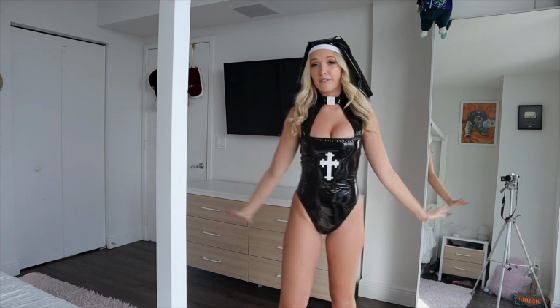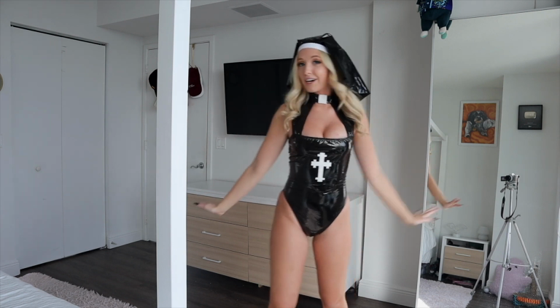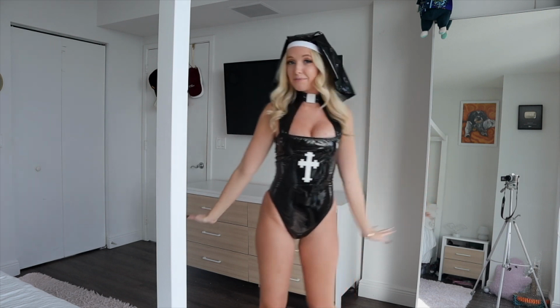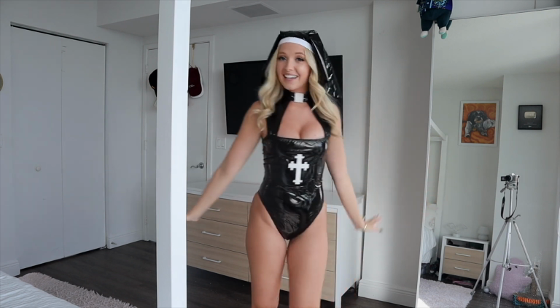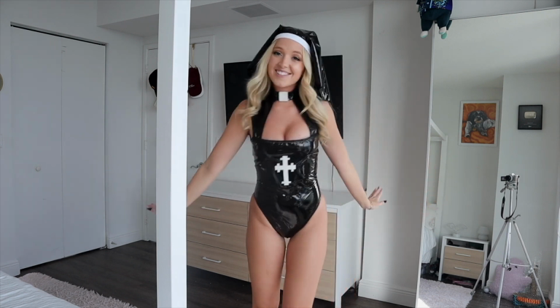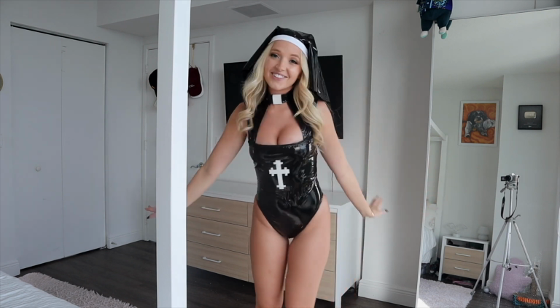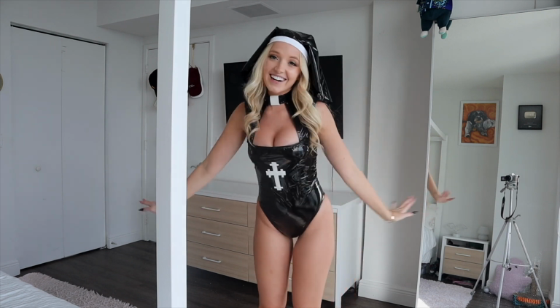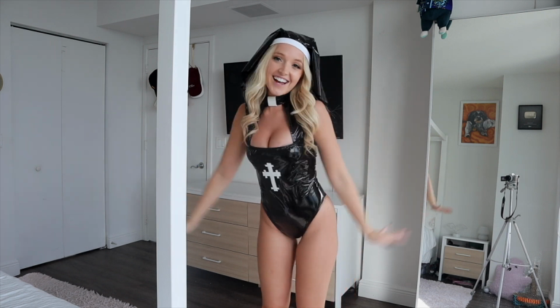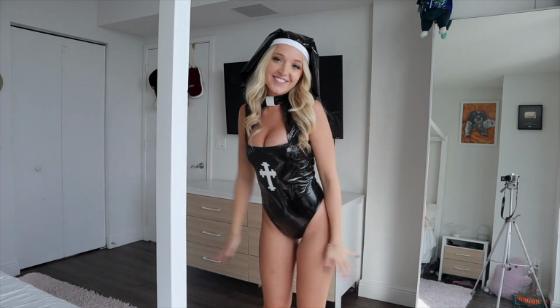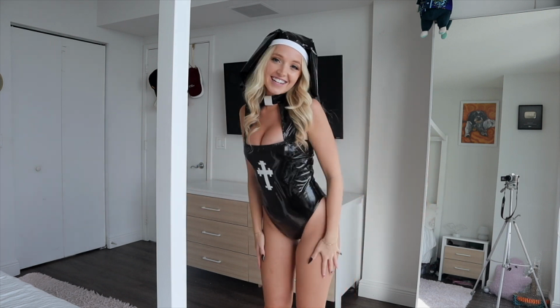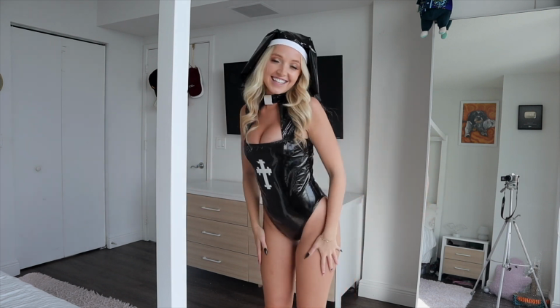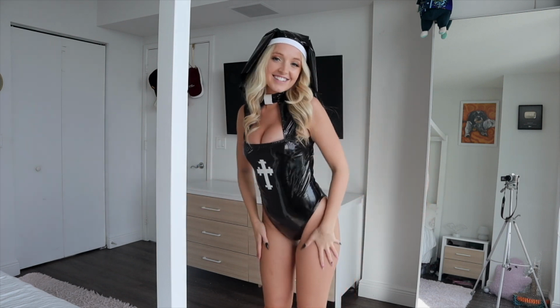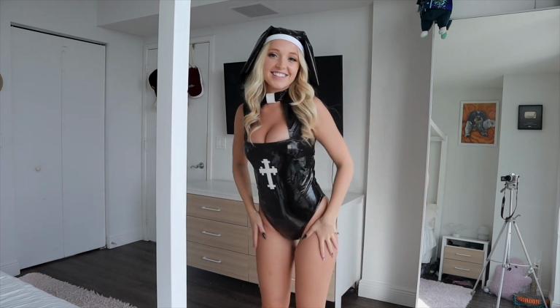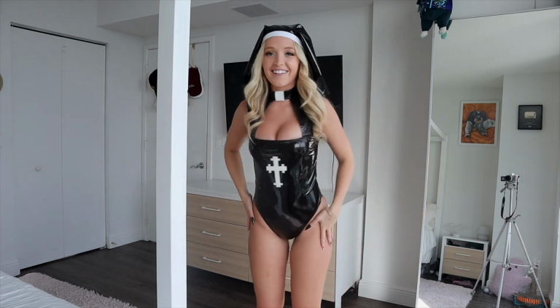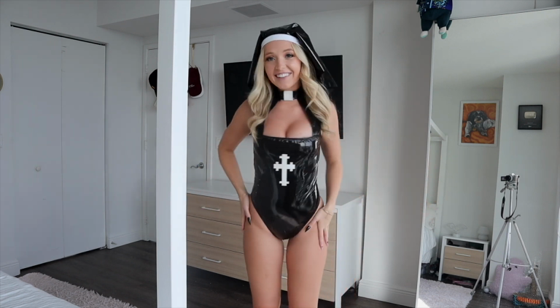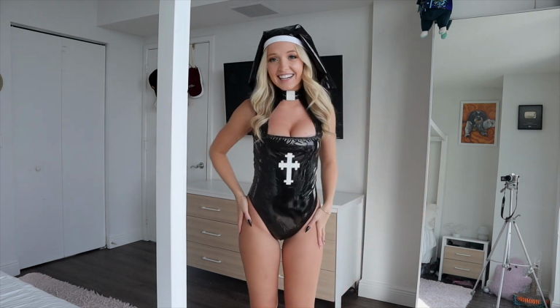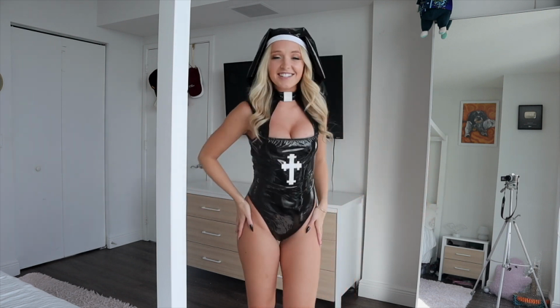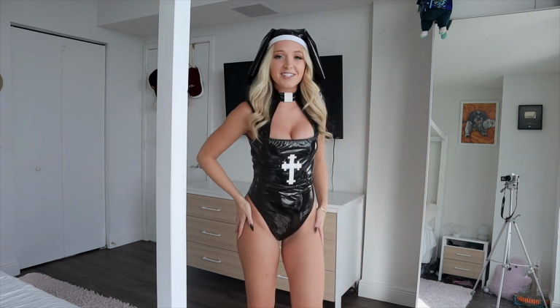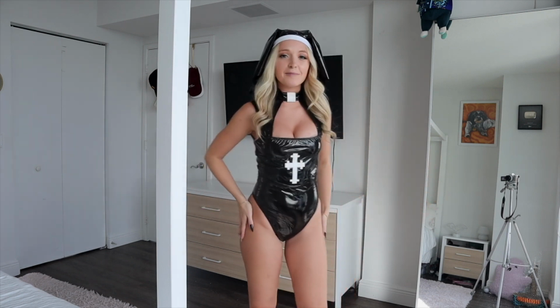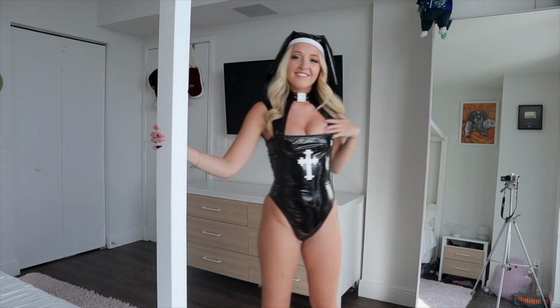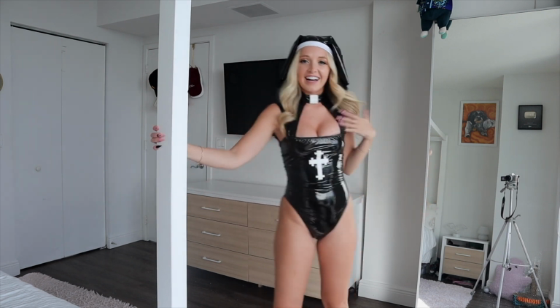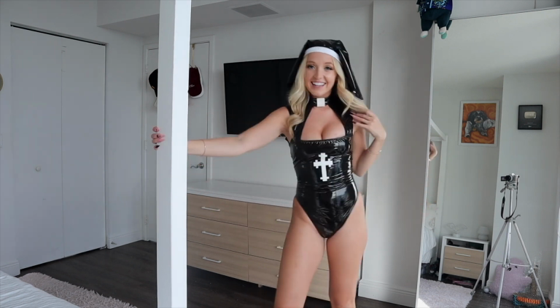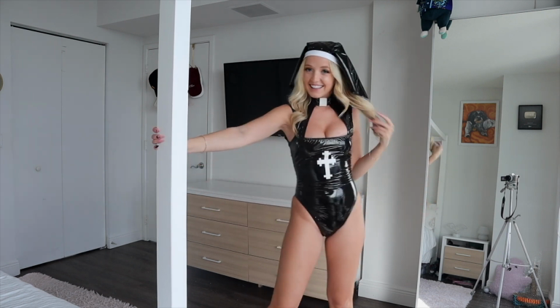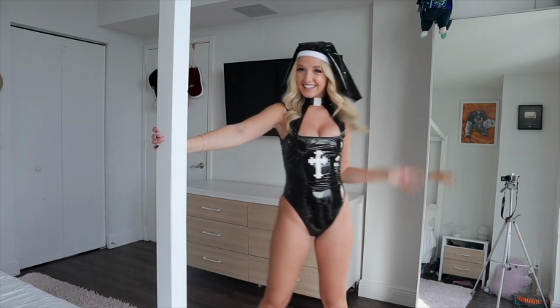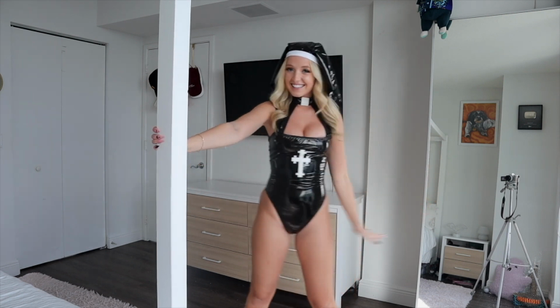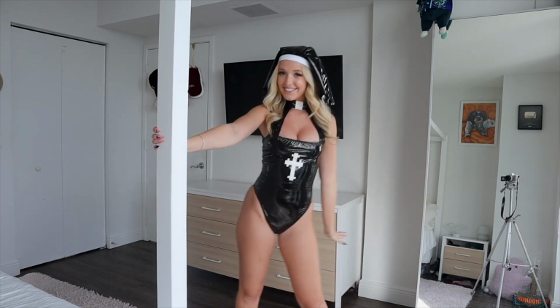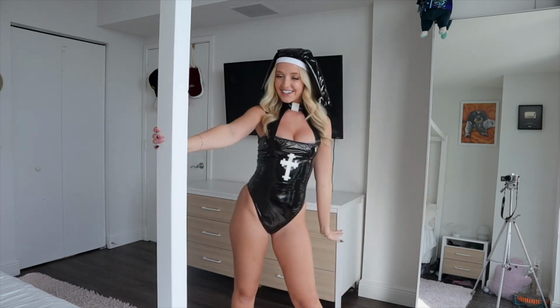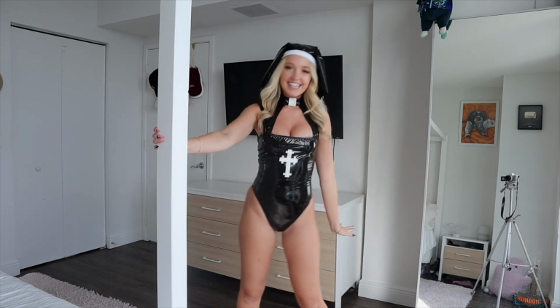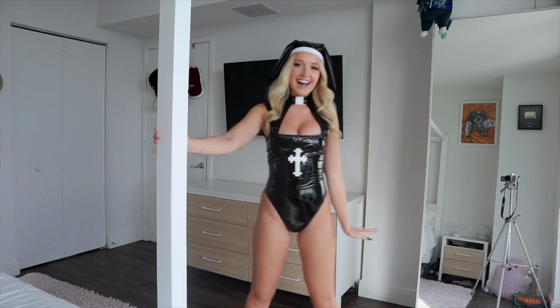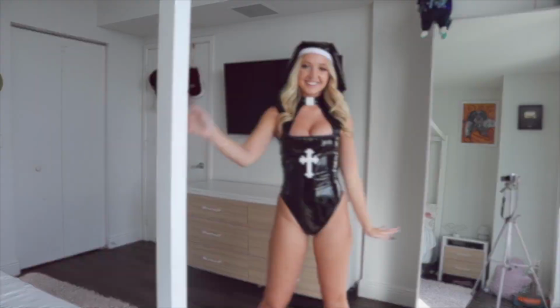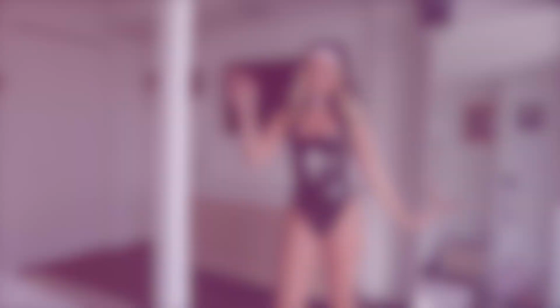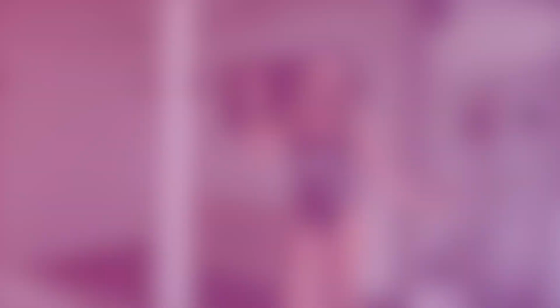That was everything for this haul video from Rave Bae Couture. I hope you guys liked all these Halloween costumes — thank you so much for watching and have a good day!